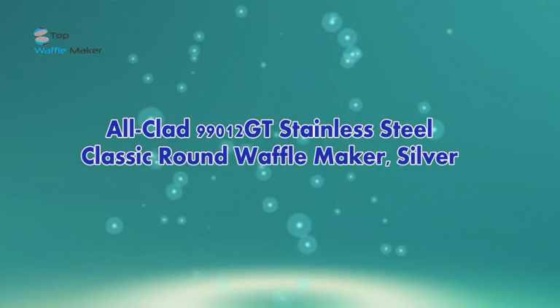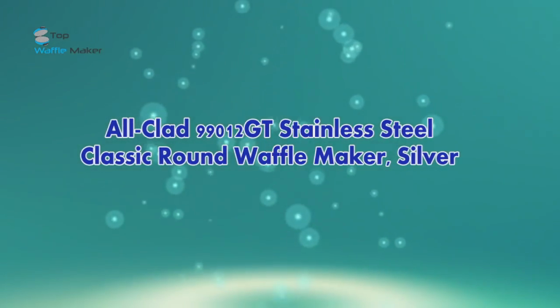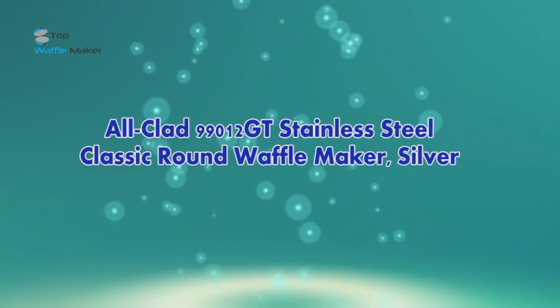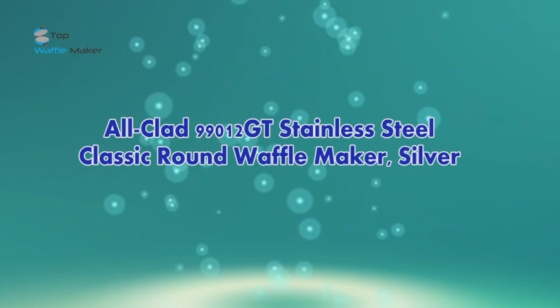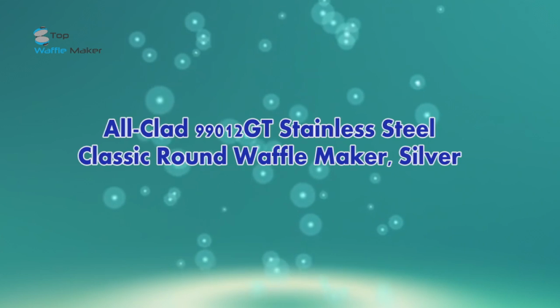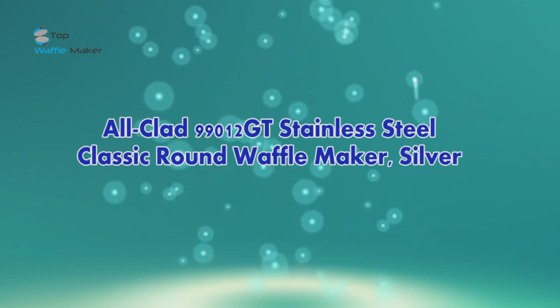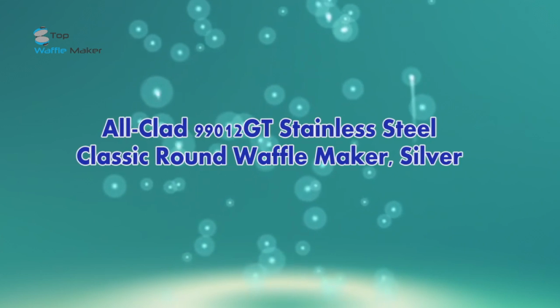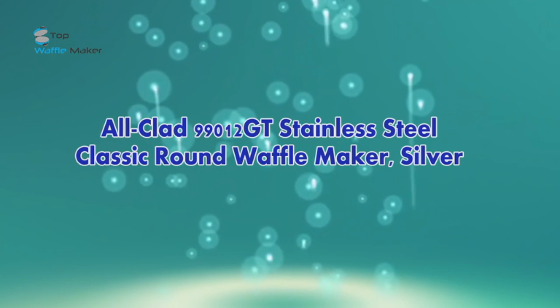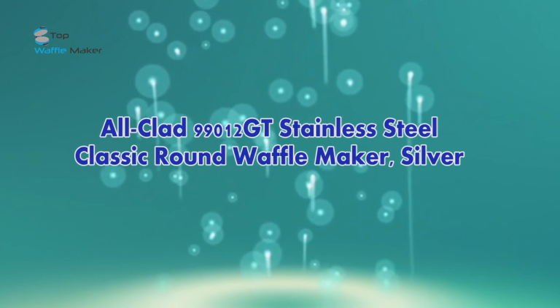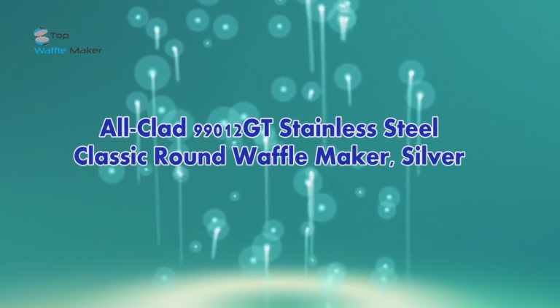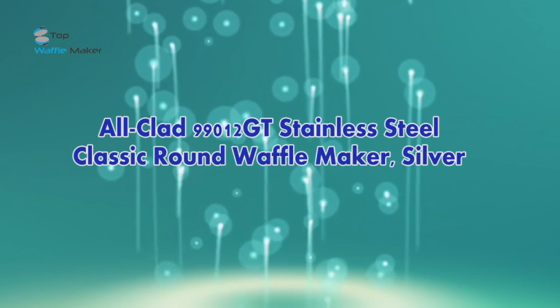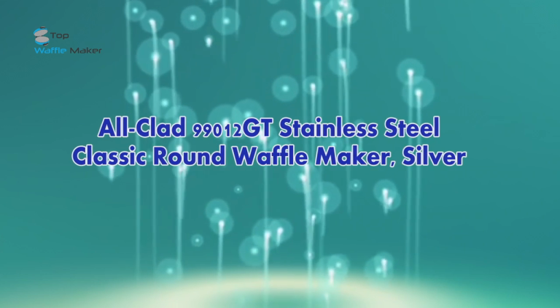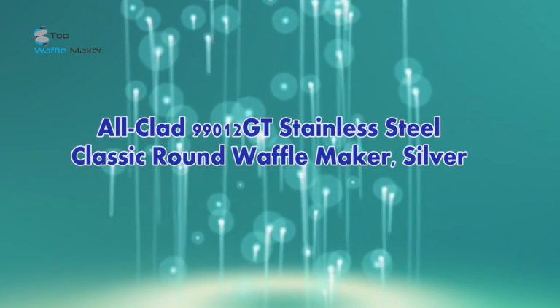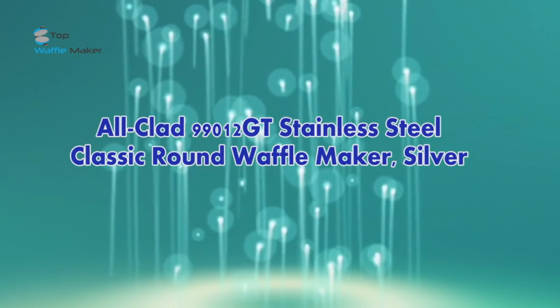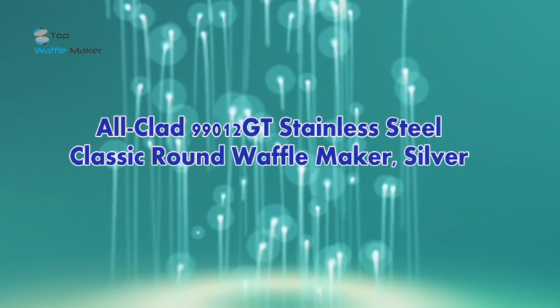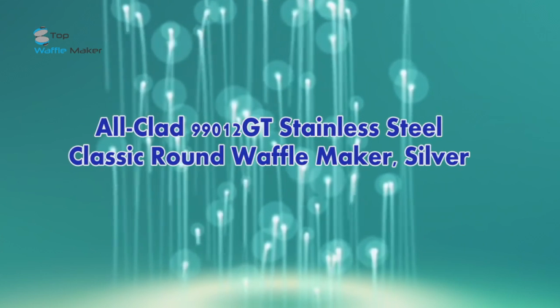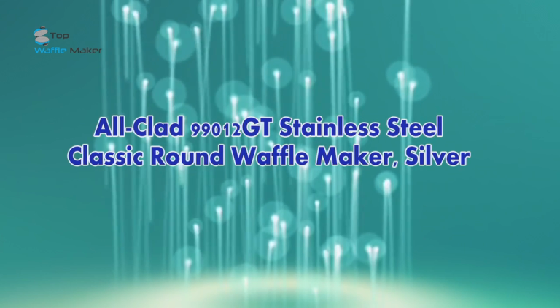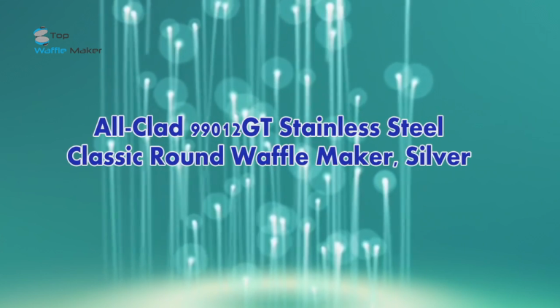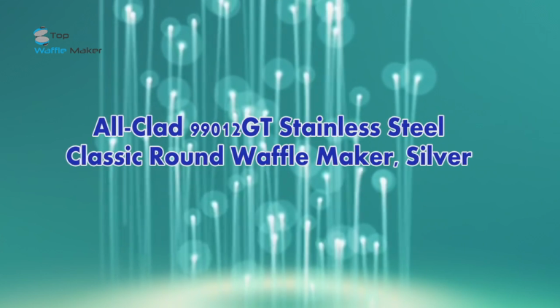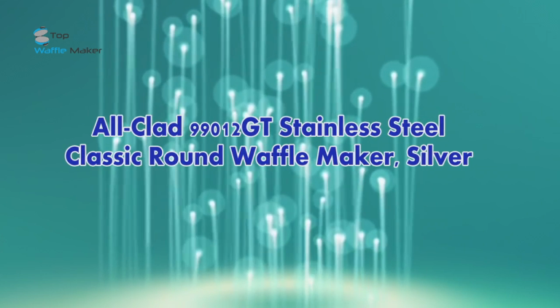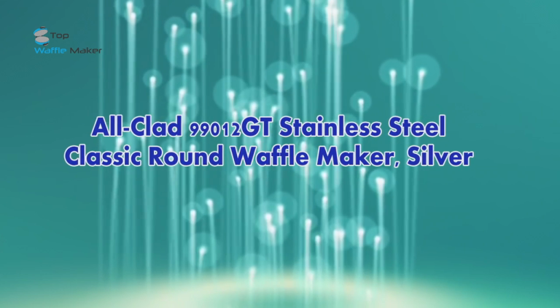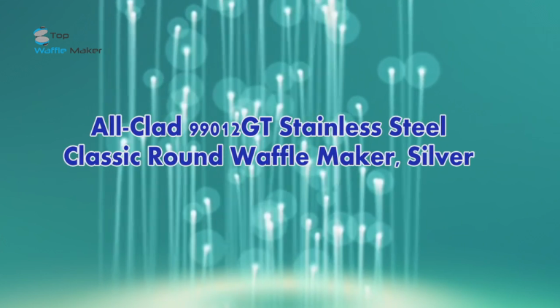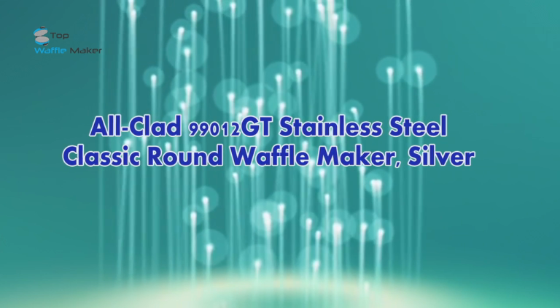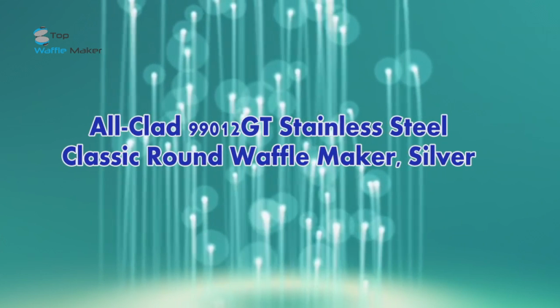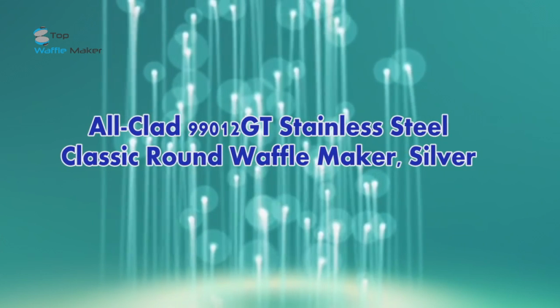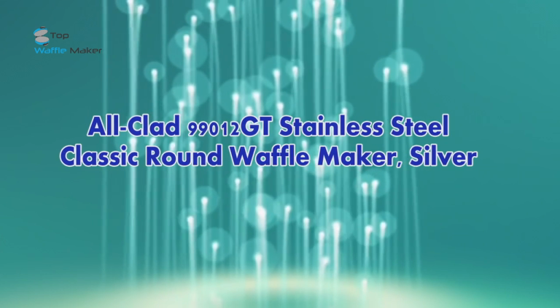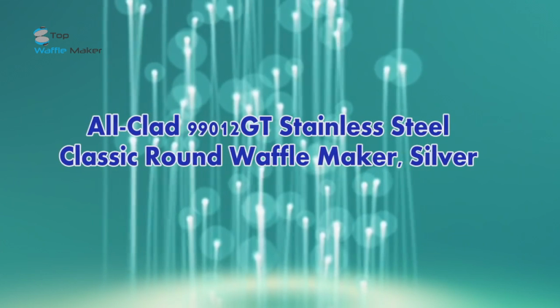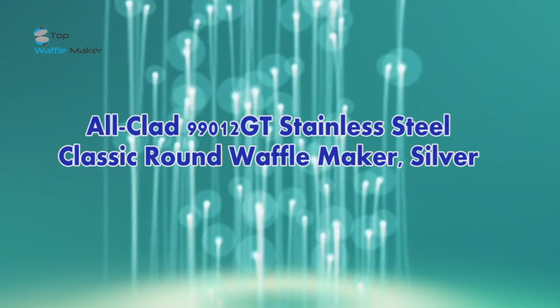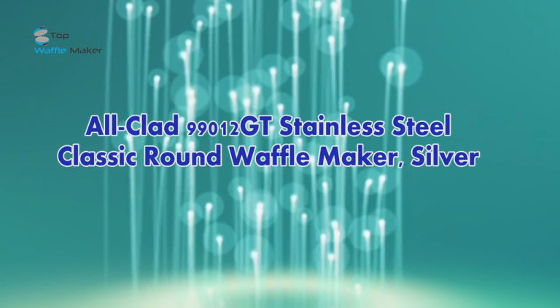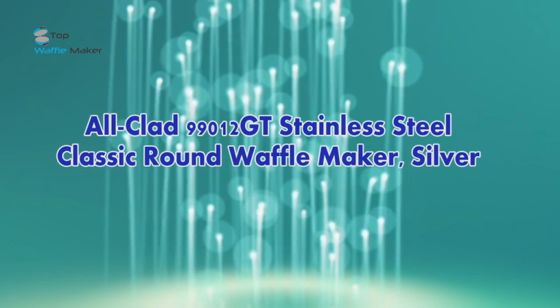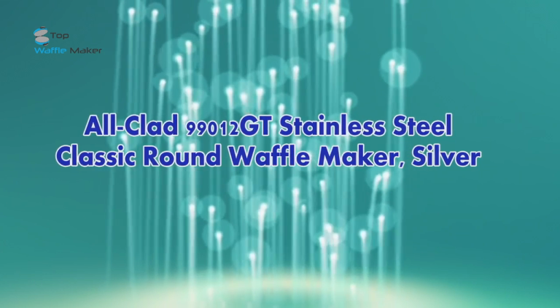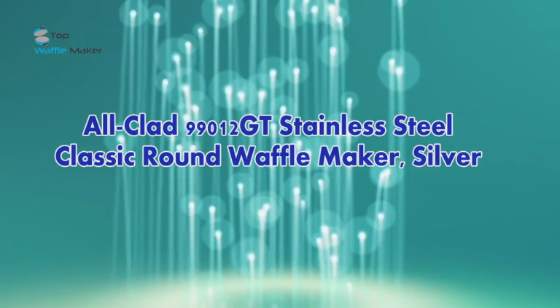All-Clad 99012GT Stainless Steel Classic Round Waffle Maker, Silver.